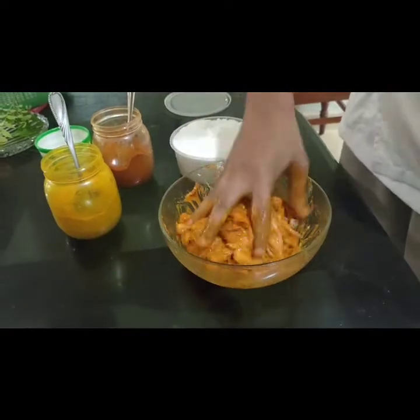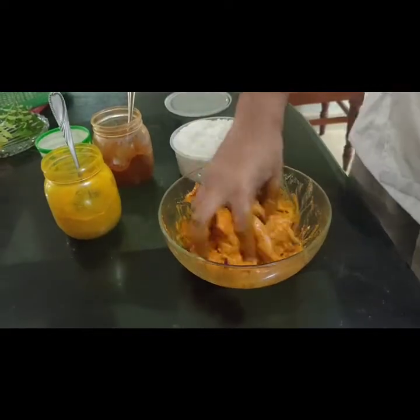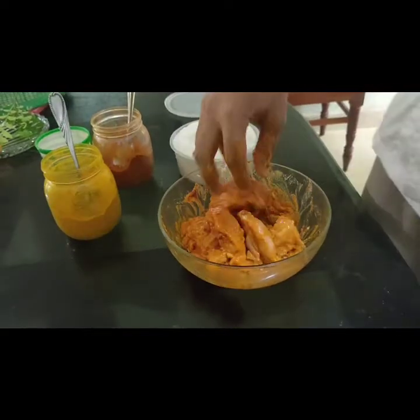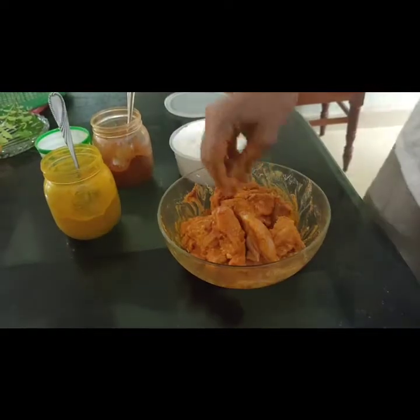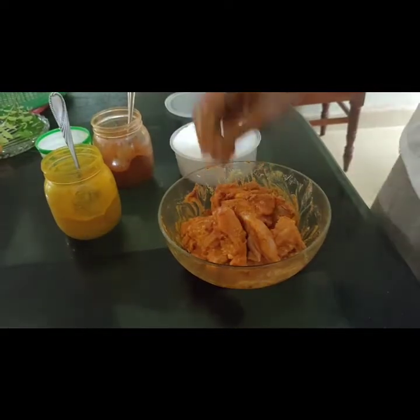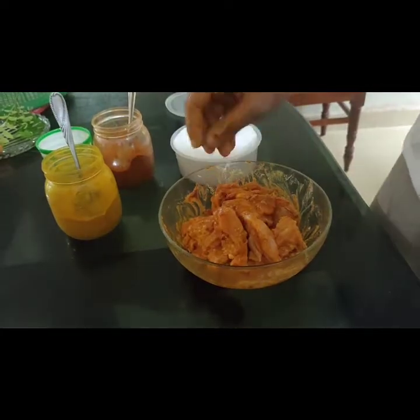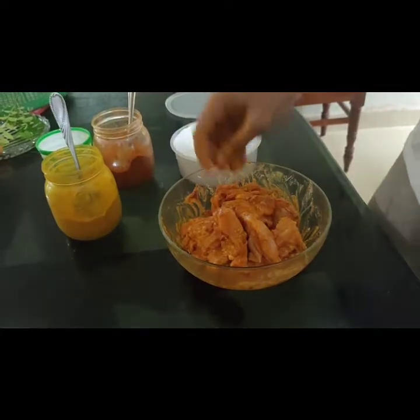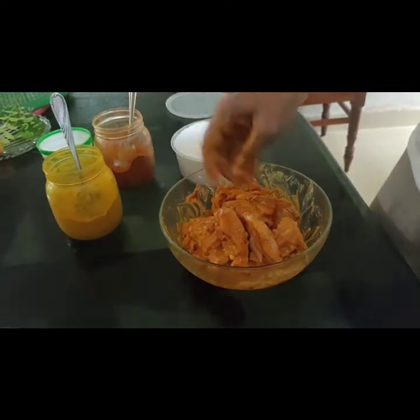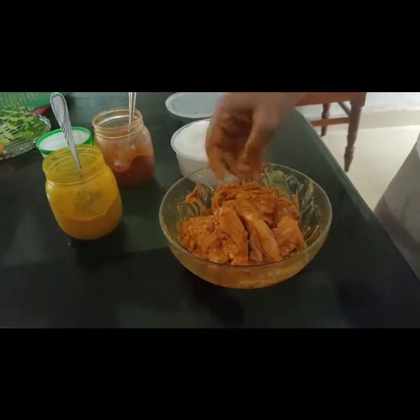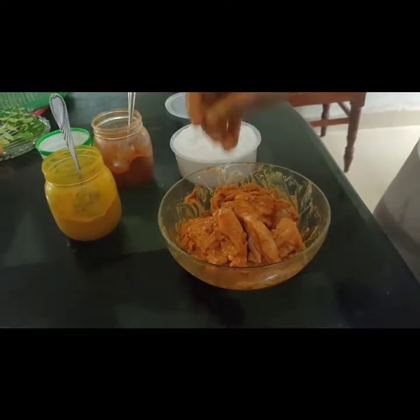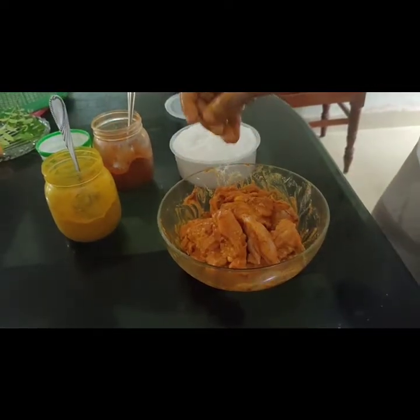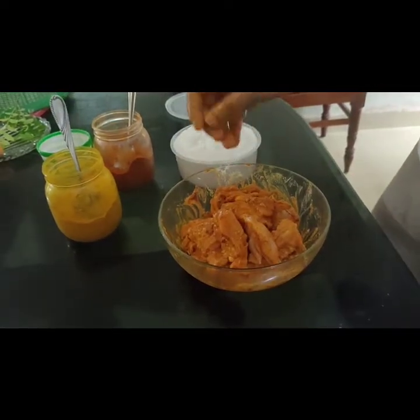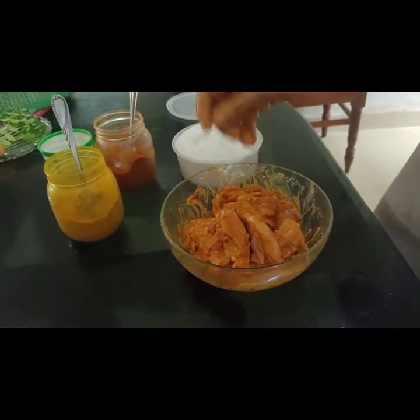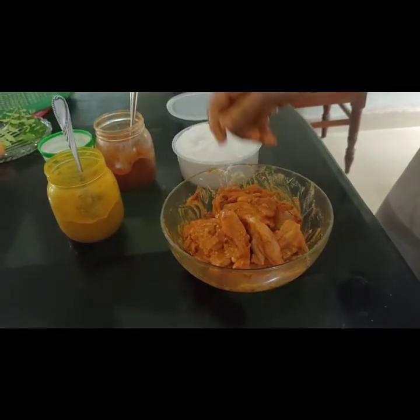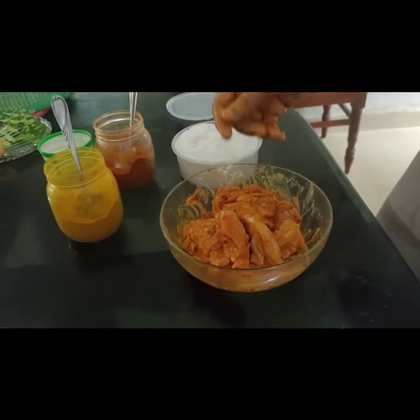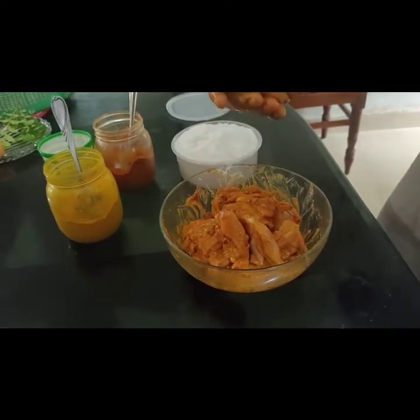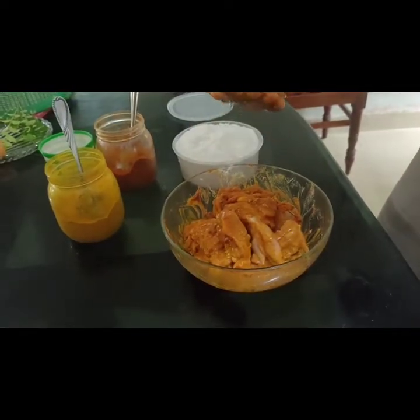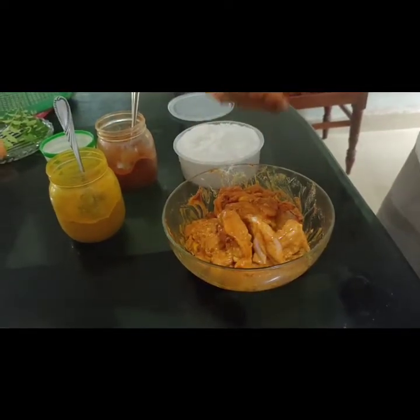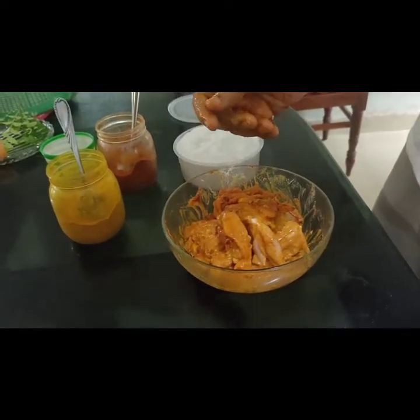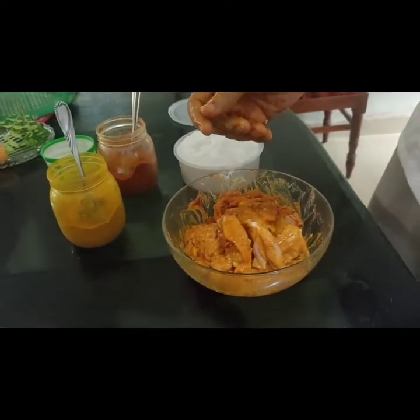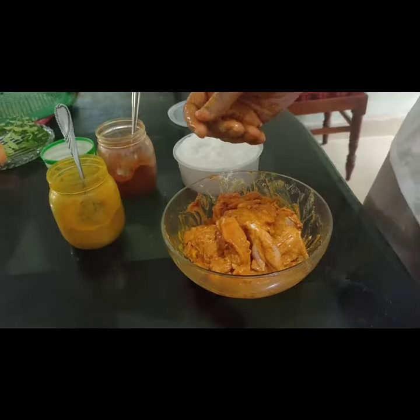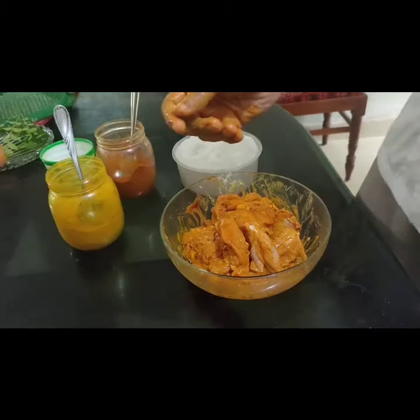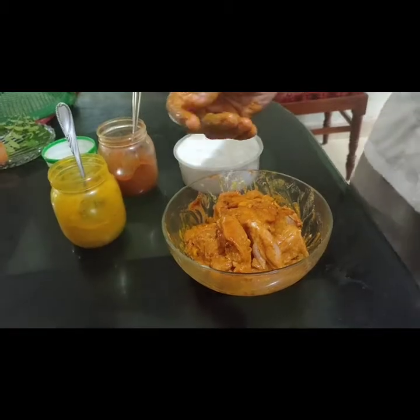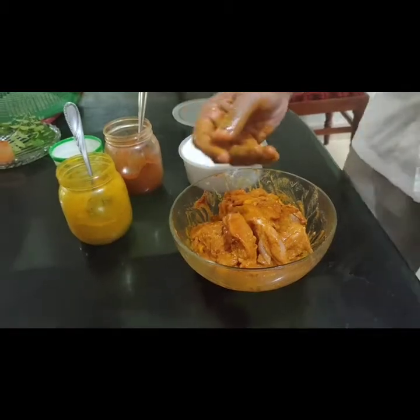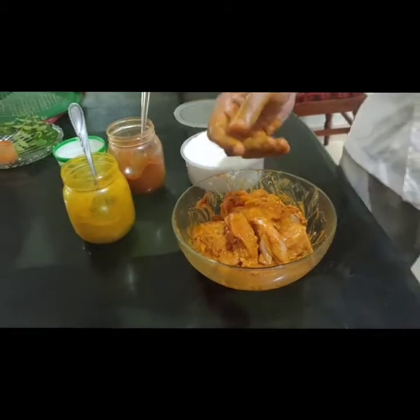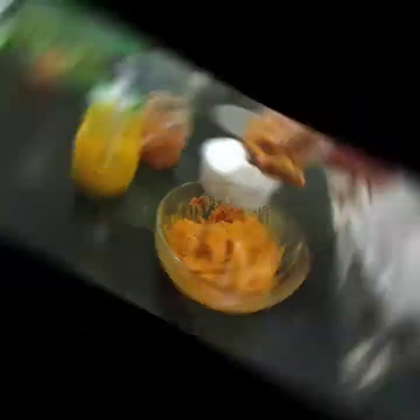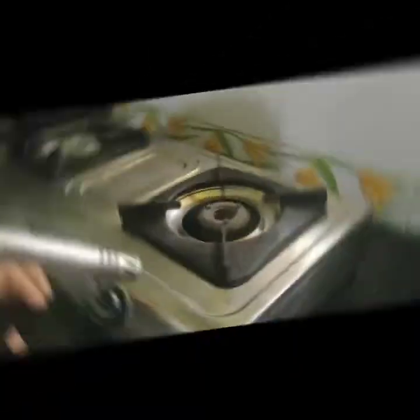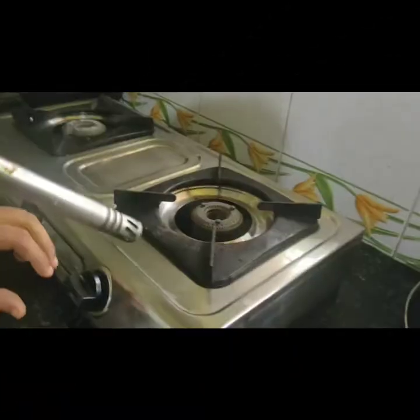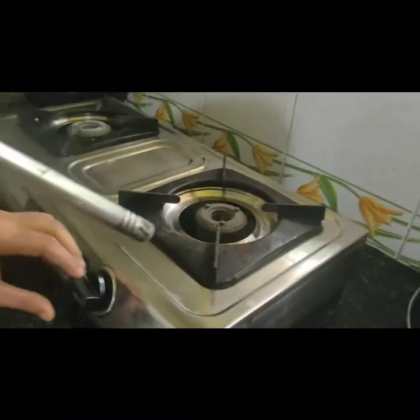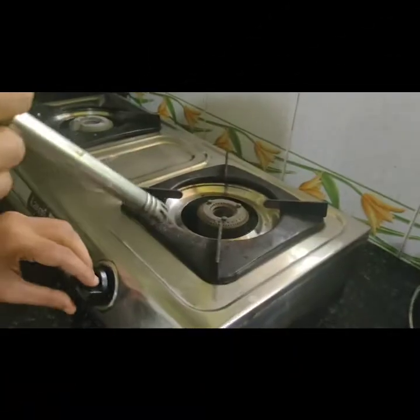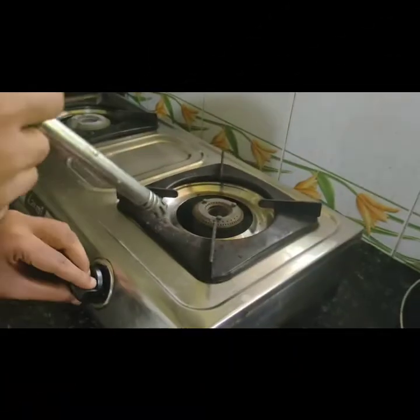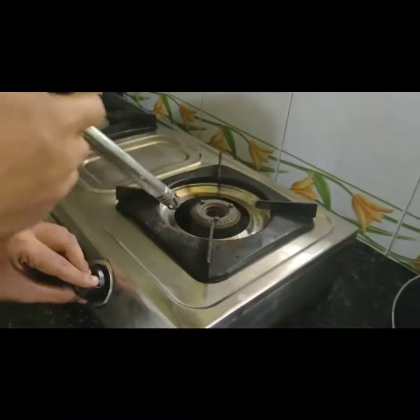We will try to make the sauce. This is a marinade. We put the sauce on. Now we are going to cap the stove.